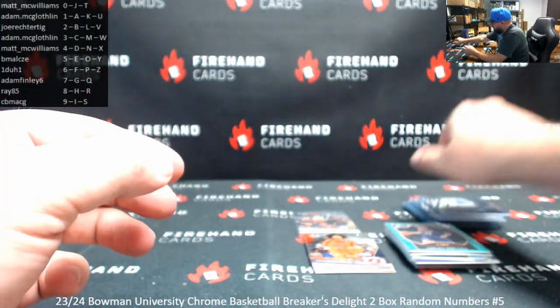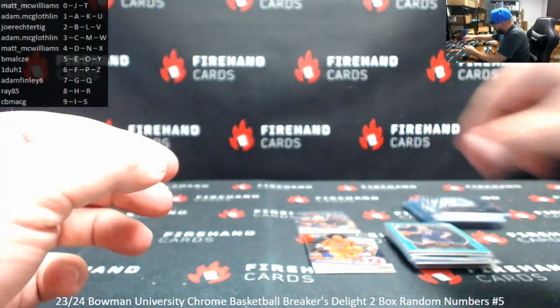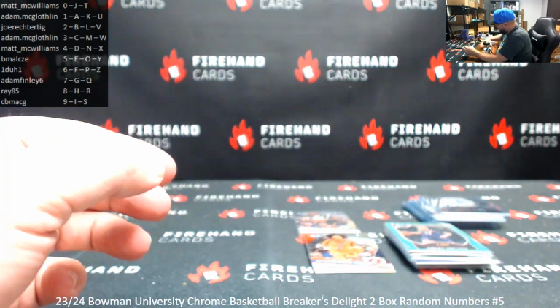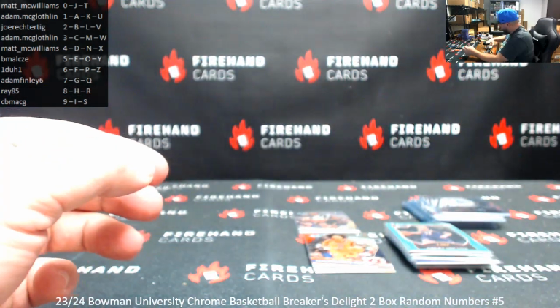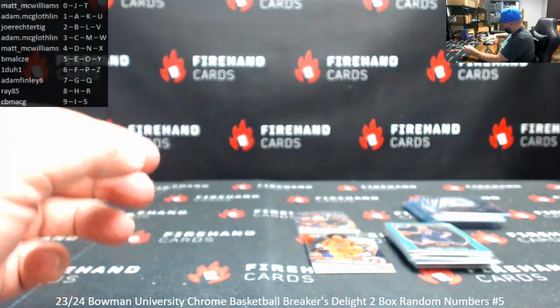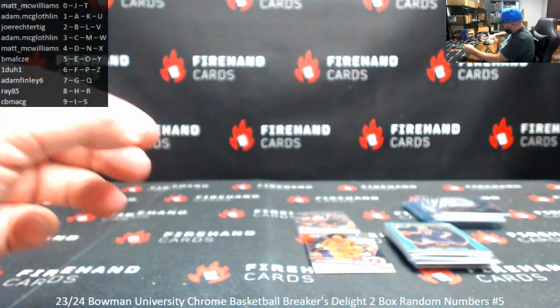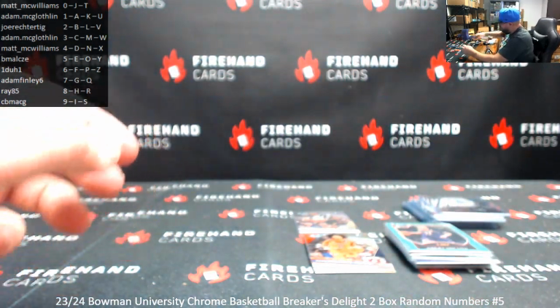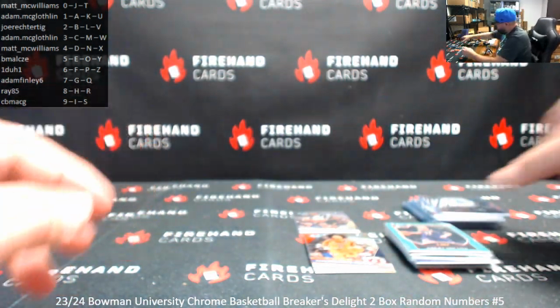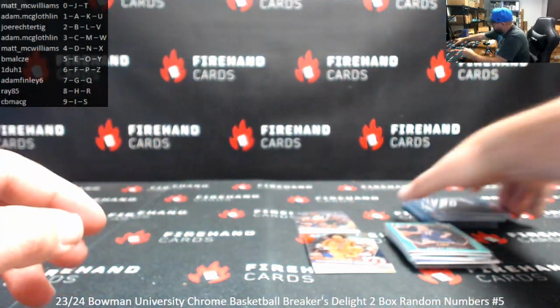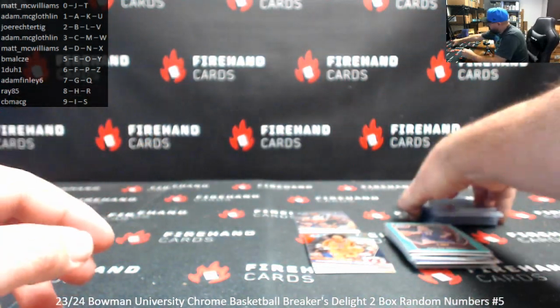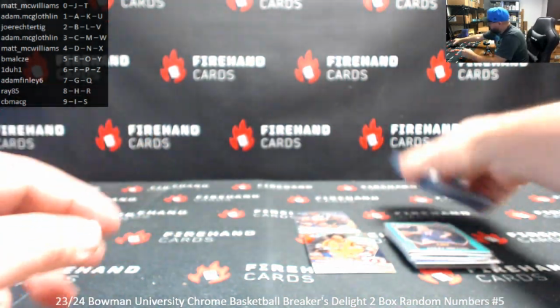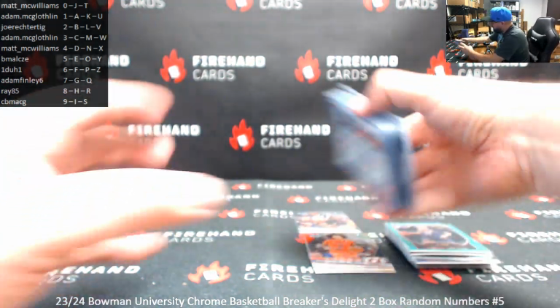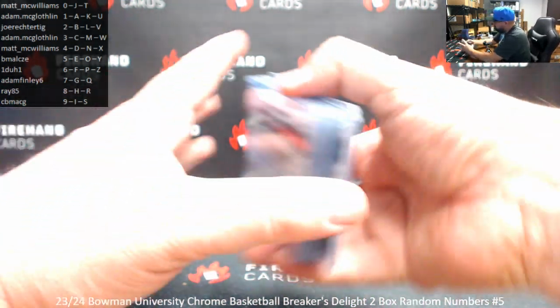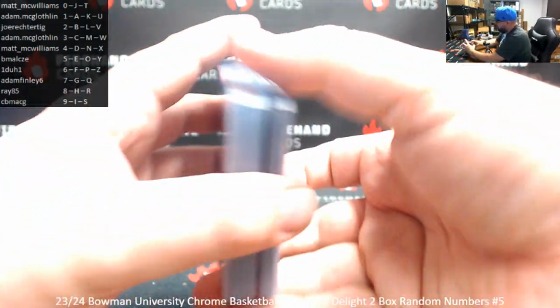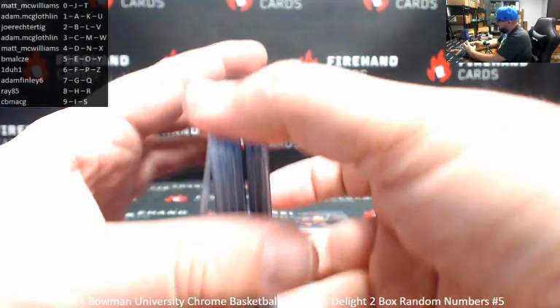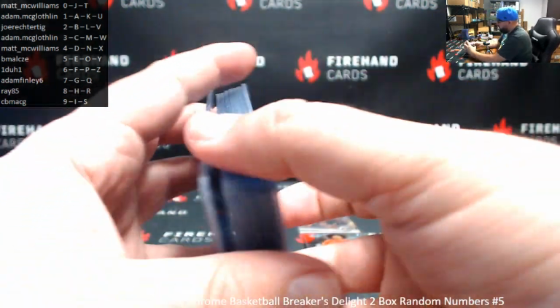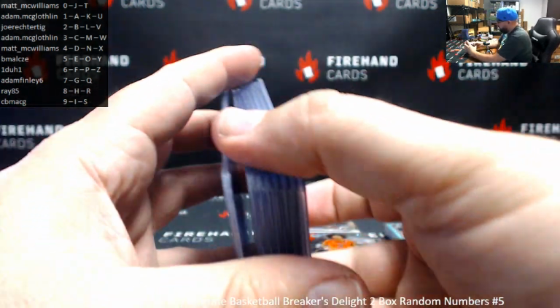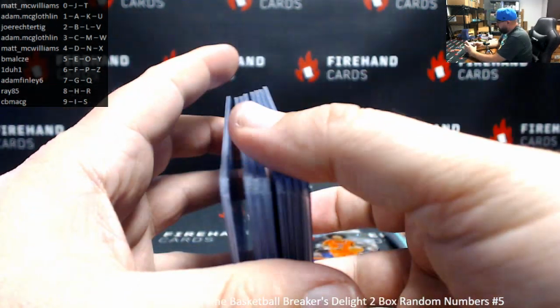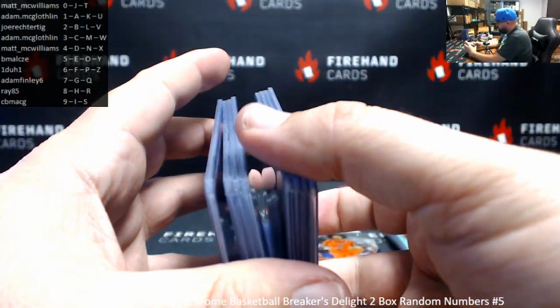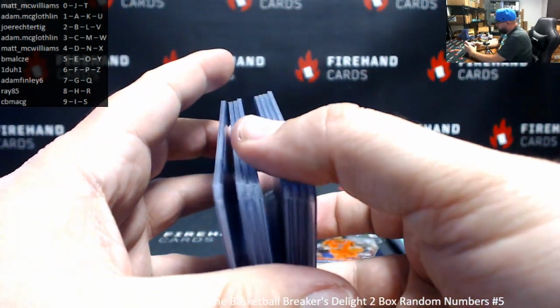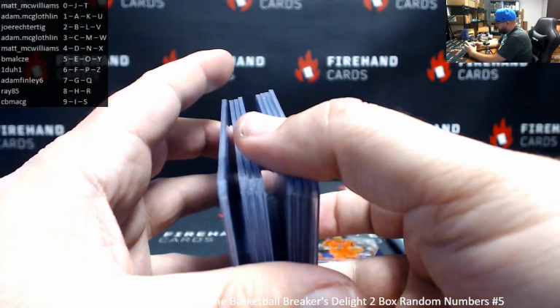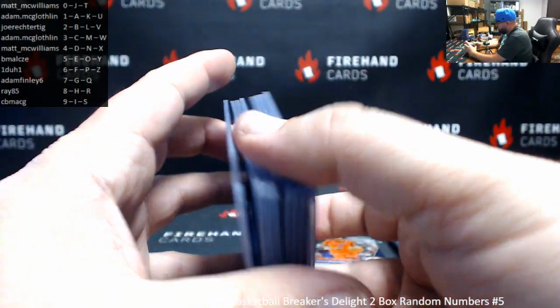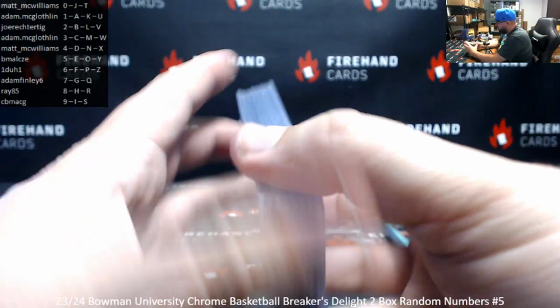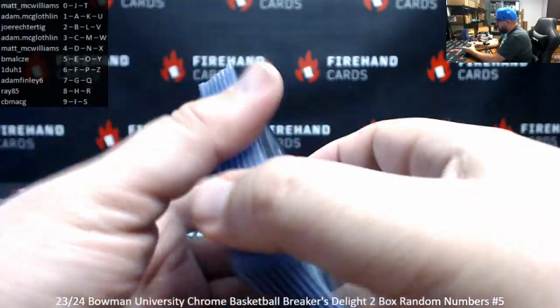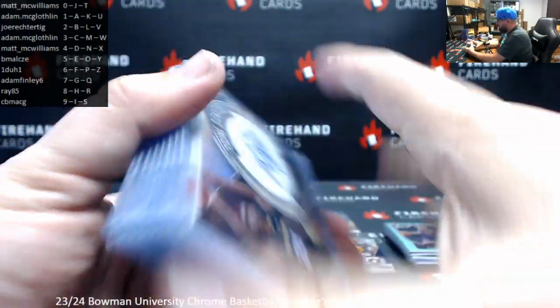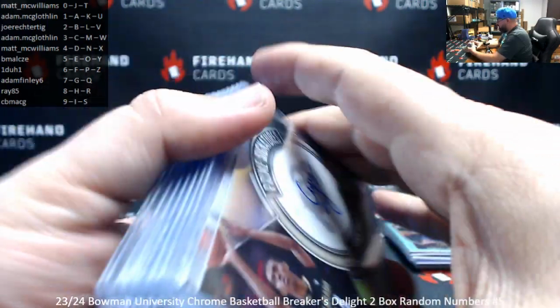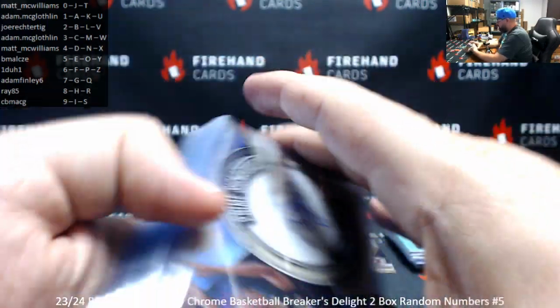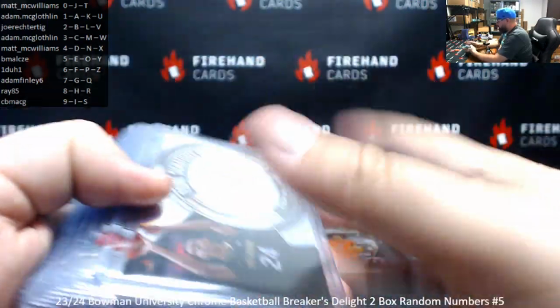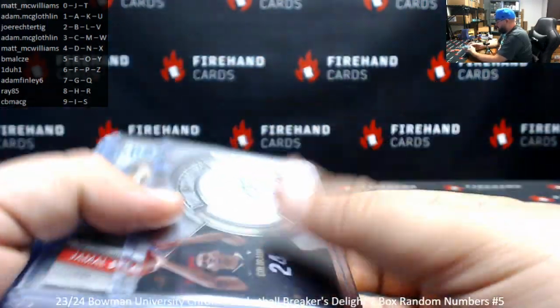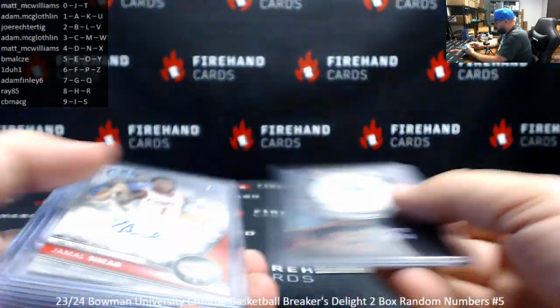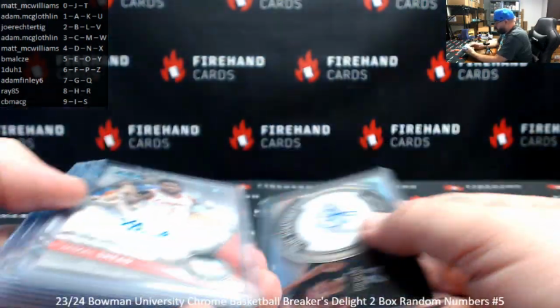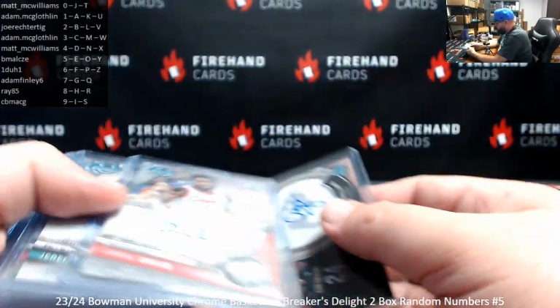Alright, that's going to do it for box break 5. Both boxes had four autos, so eight autos in this break.